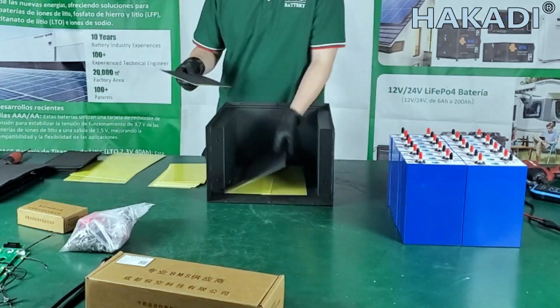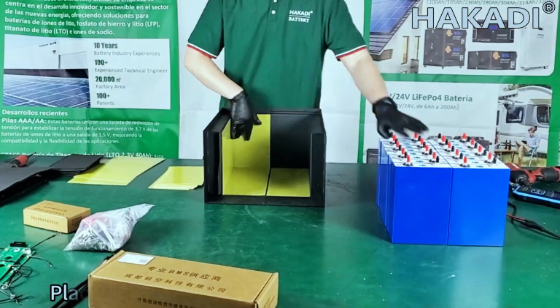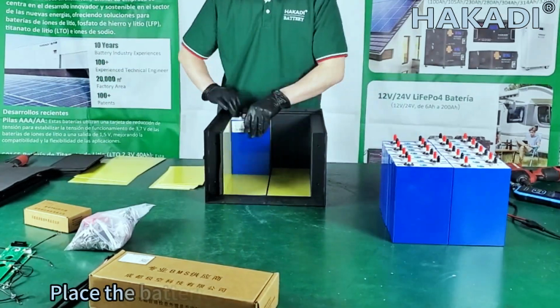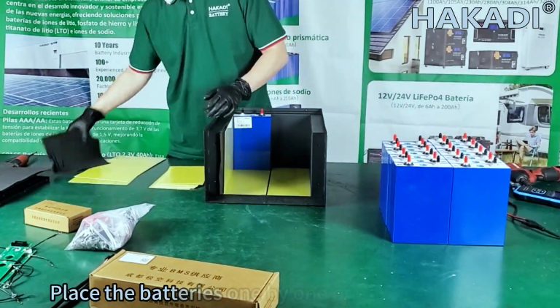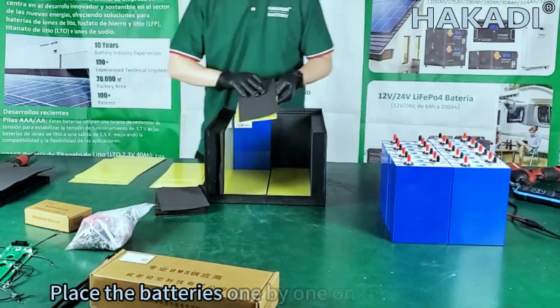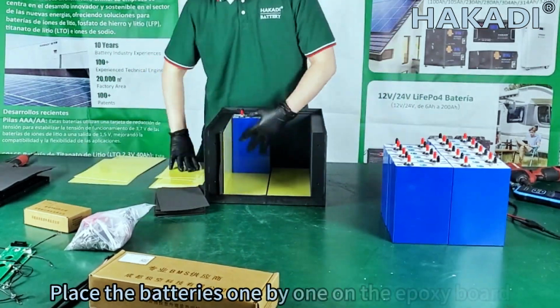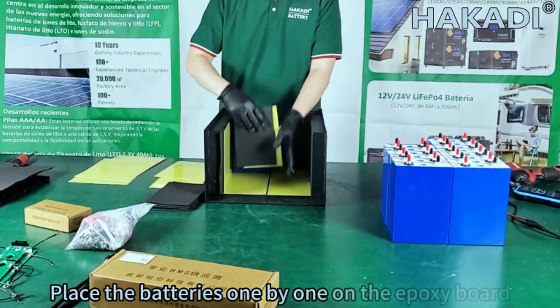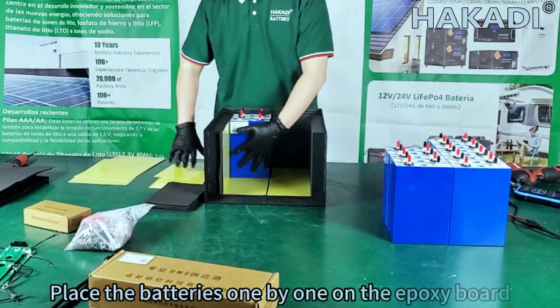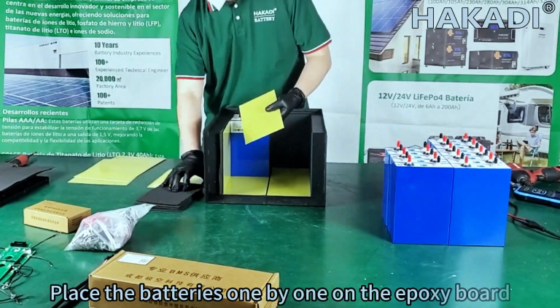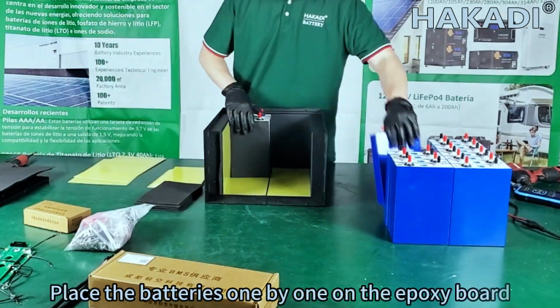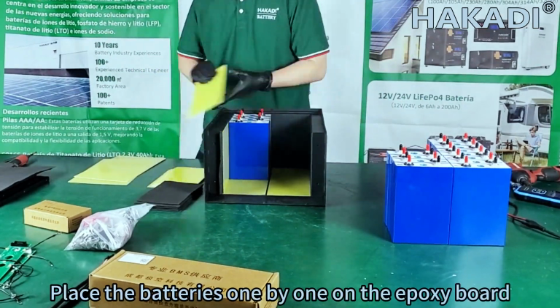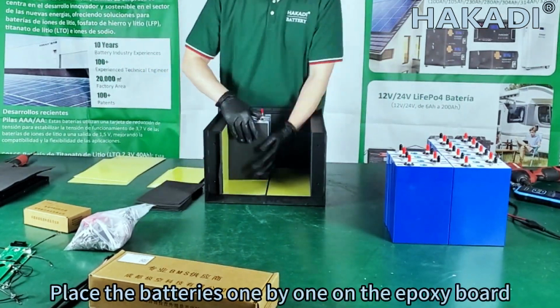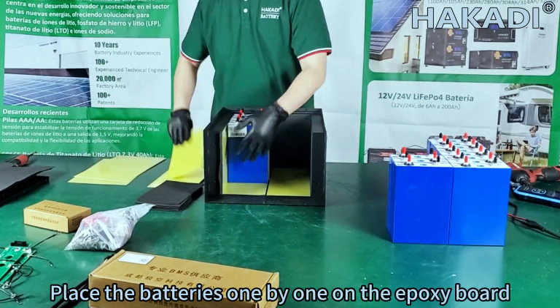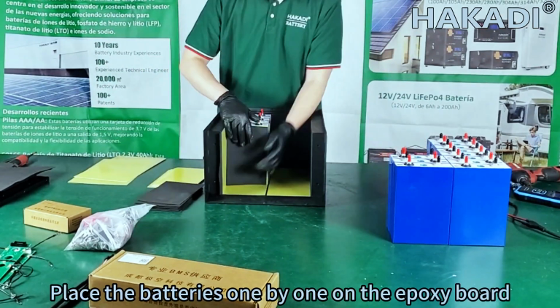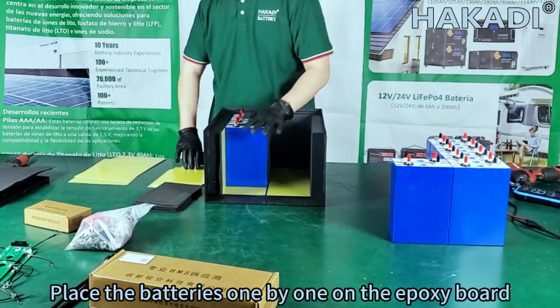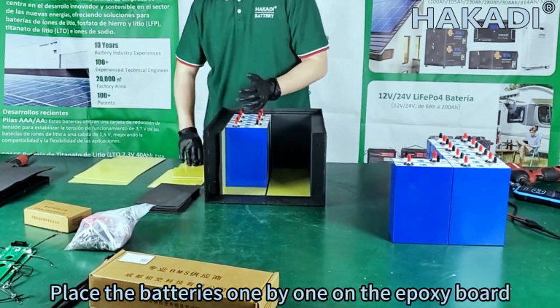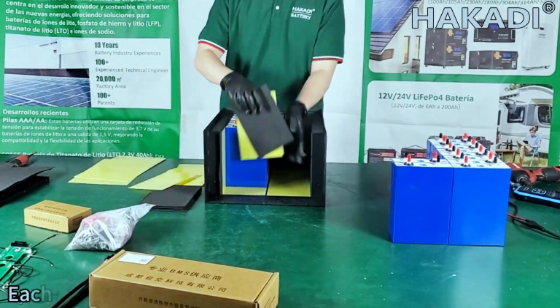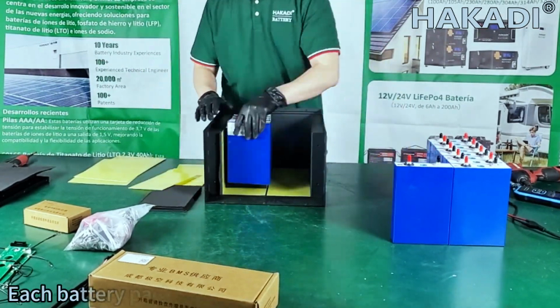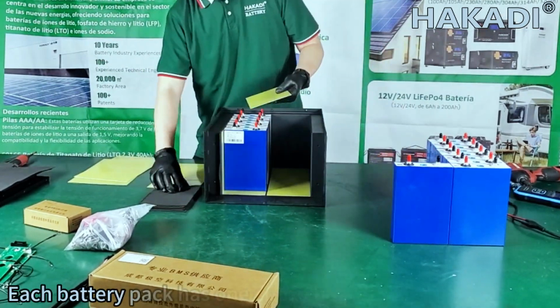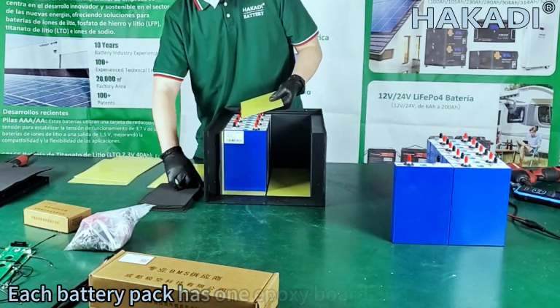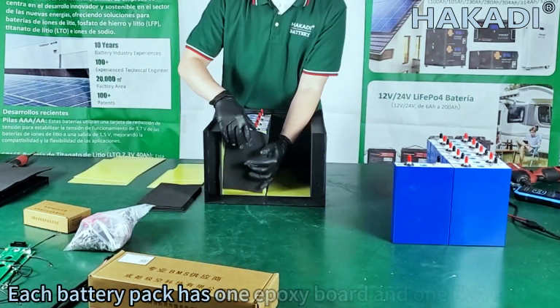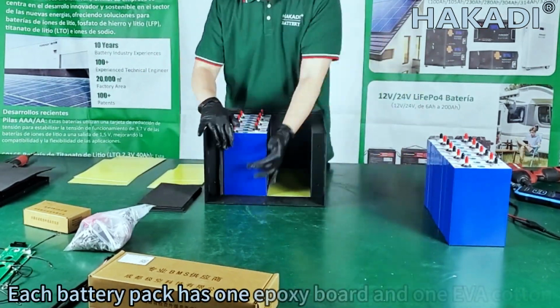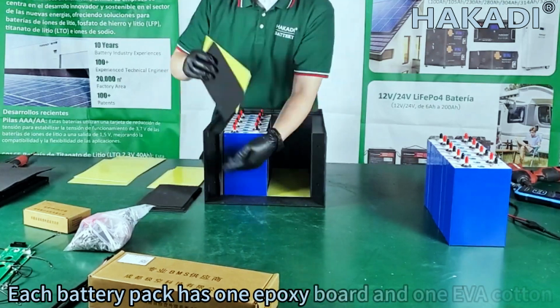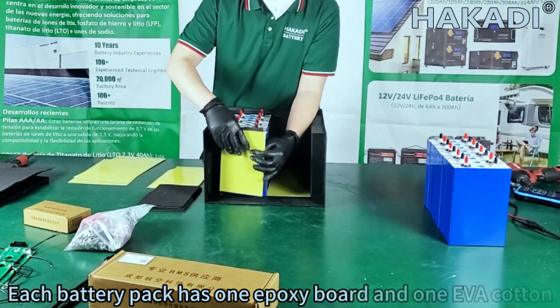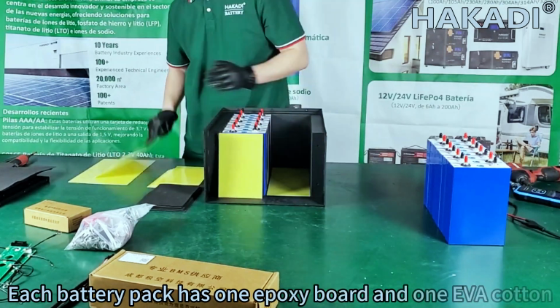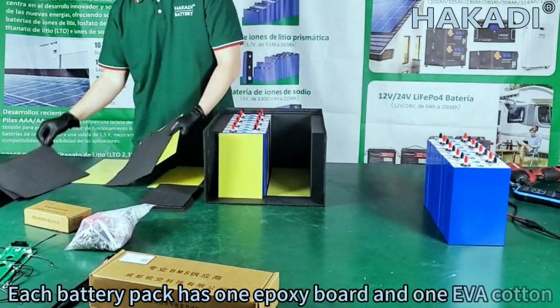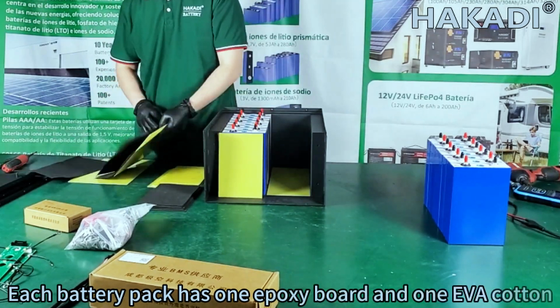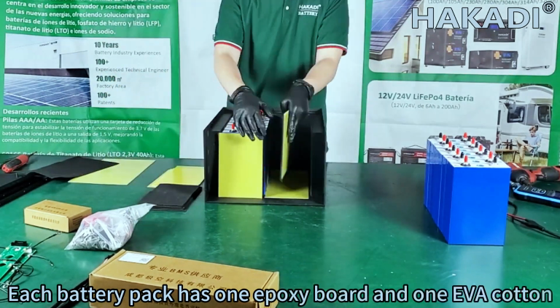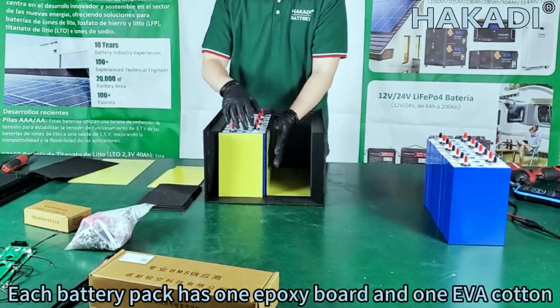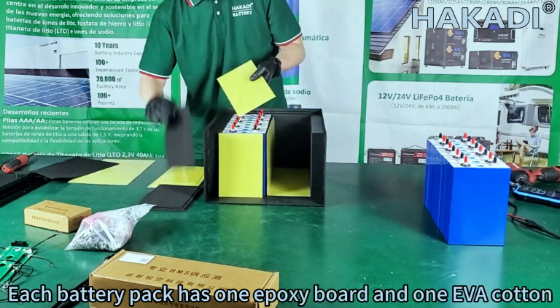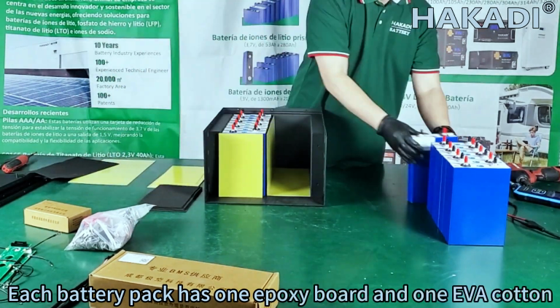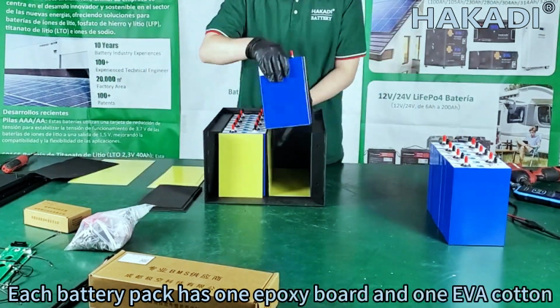Place the batteries one by one on the epoxy board. Each battery pack comes with one epoxy board, one EVA, and a cutter.